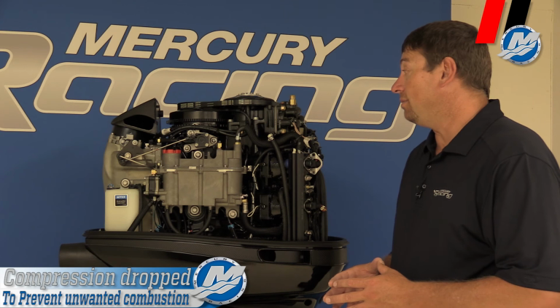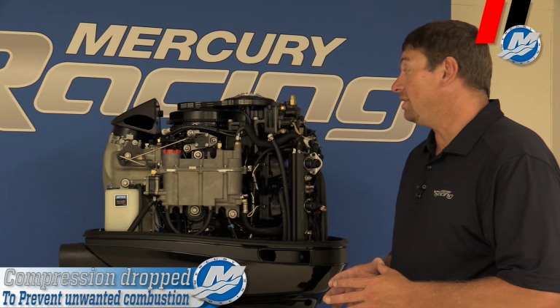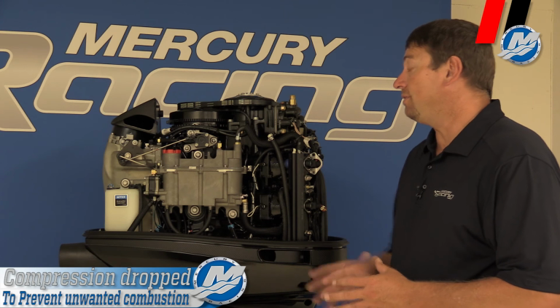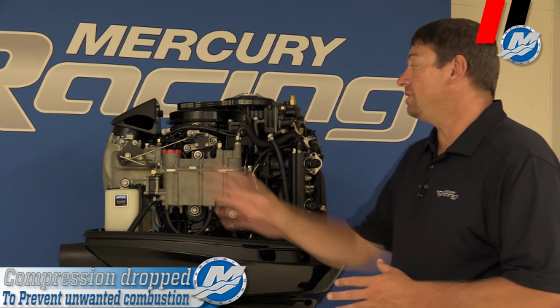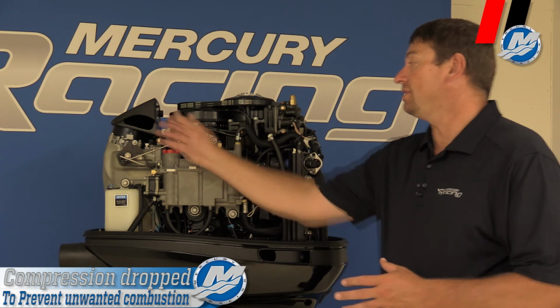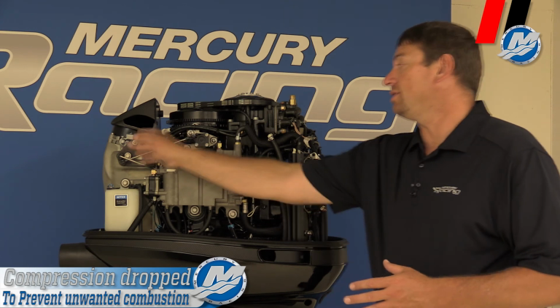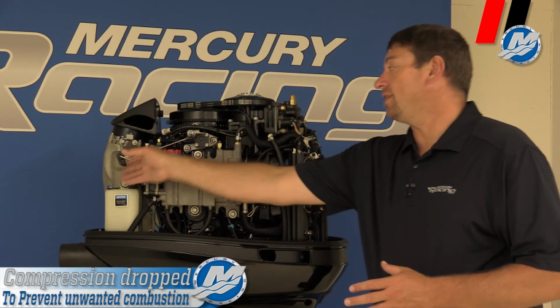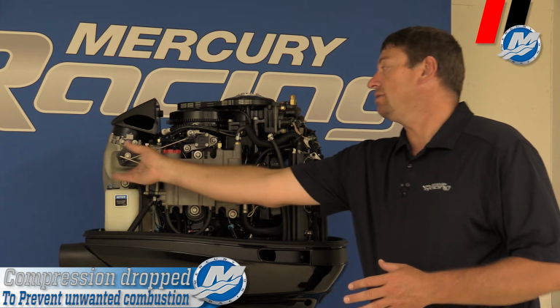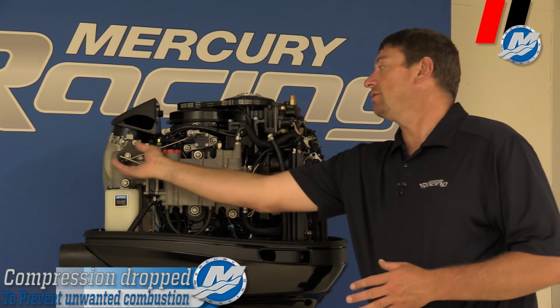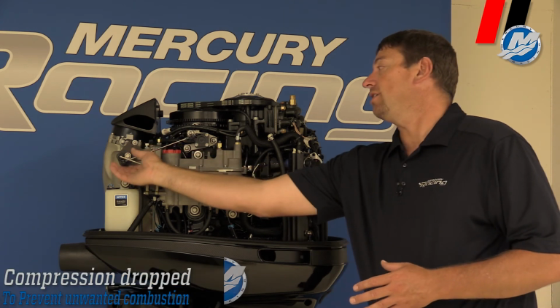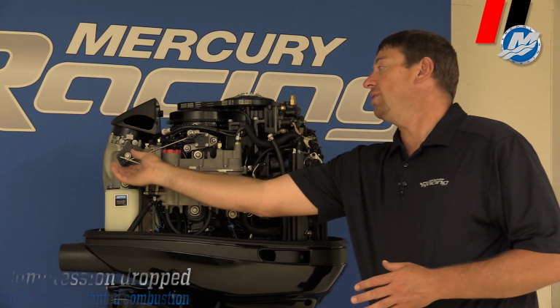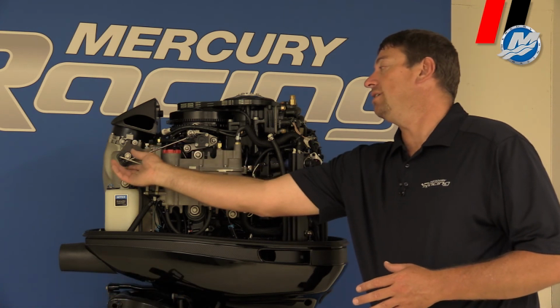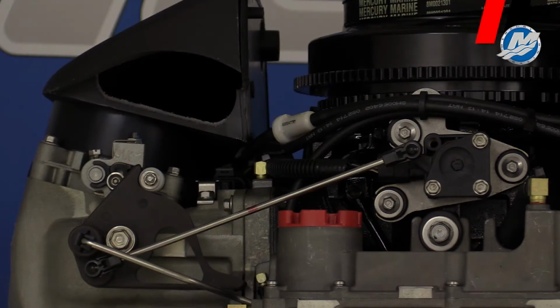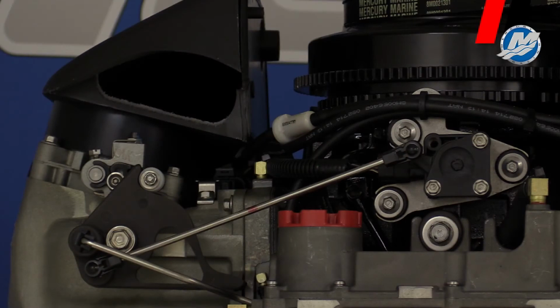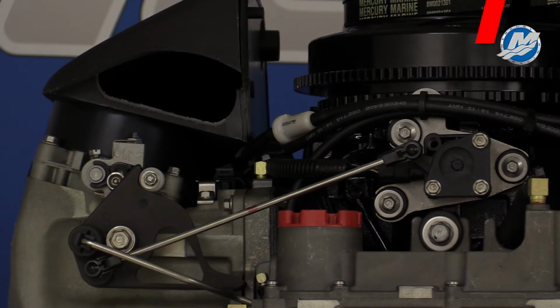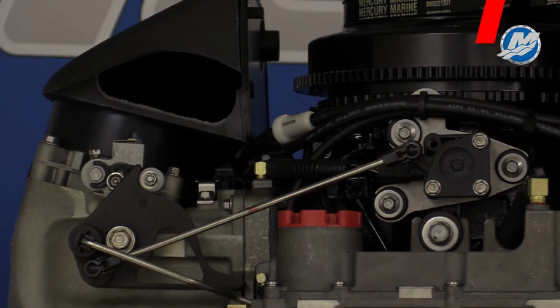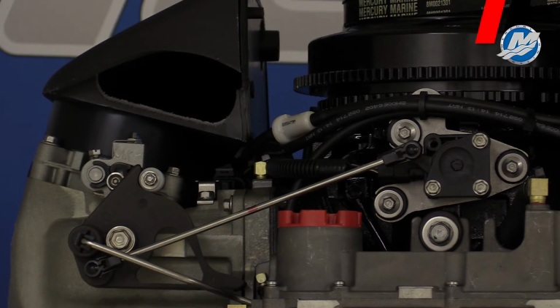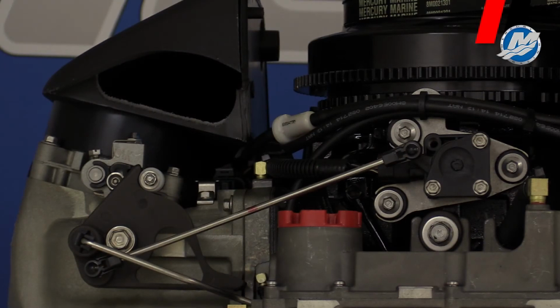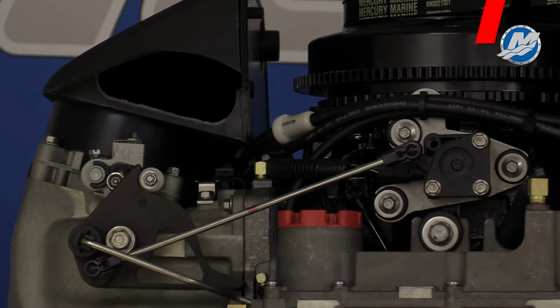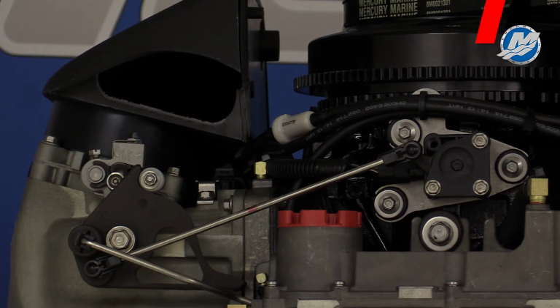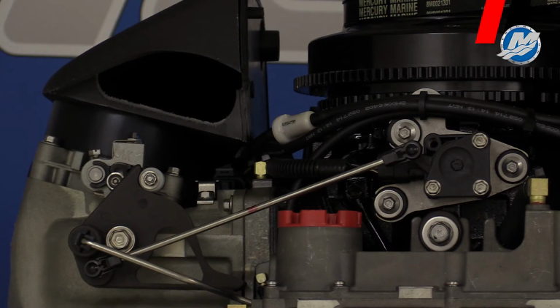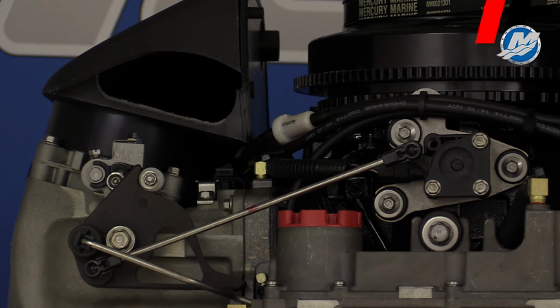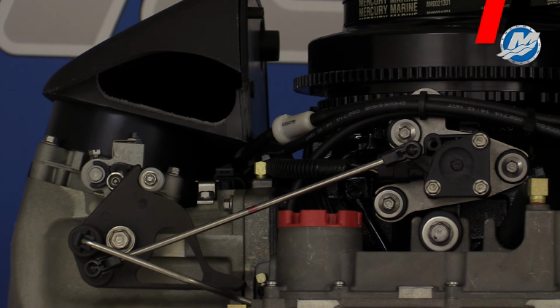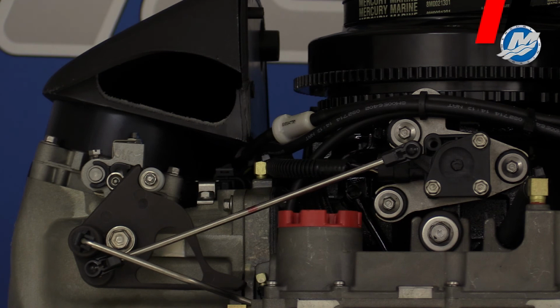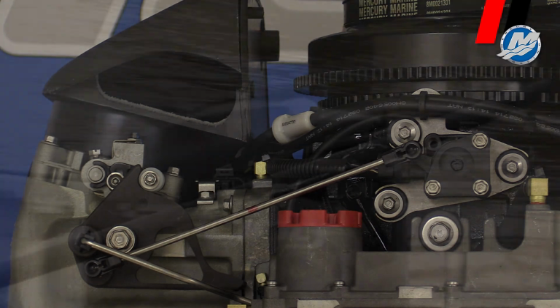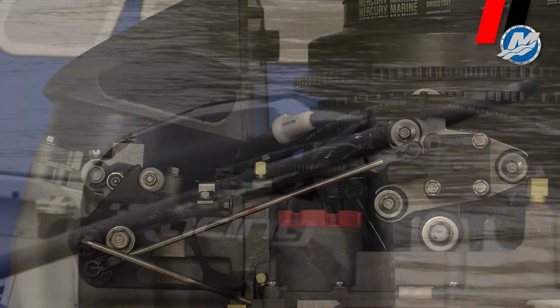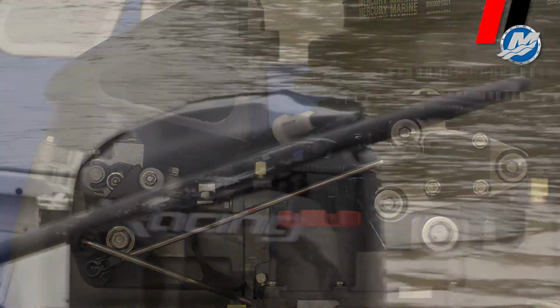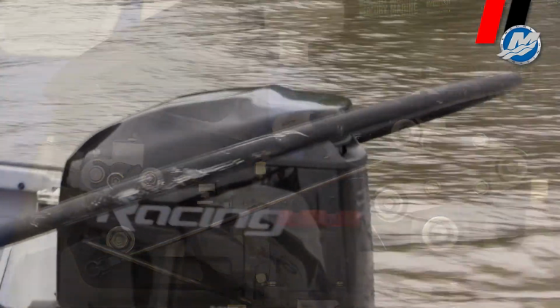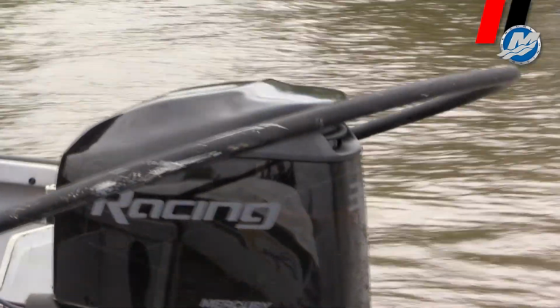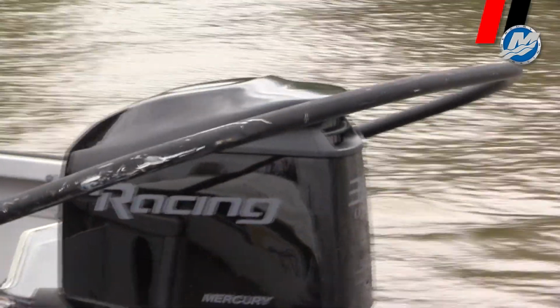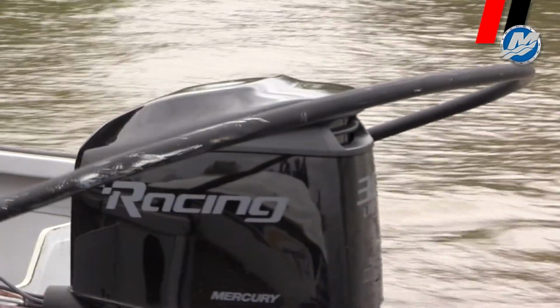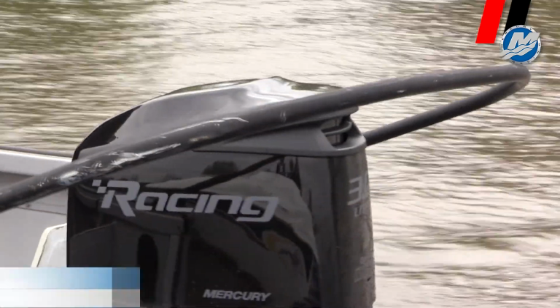Another difference is our throttle arm right here. There's a different configuration, which provides better idle quality and better off-idle quality.